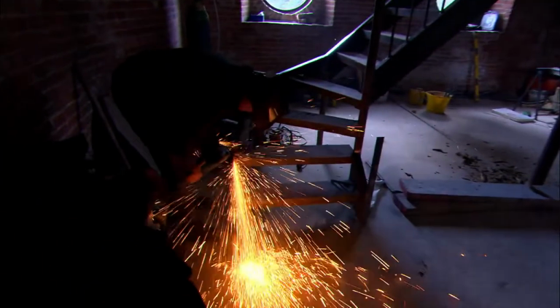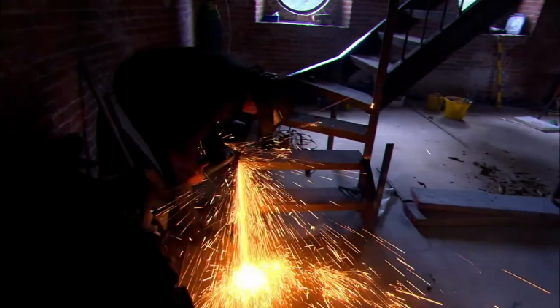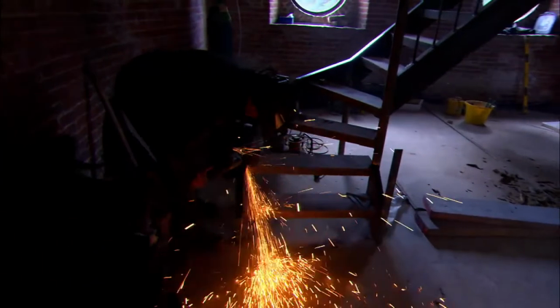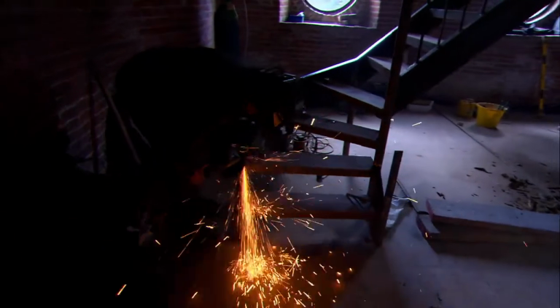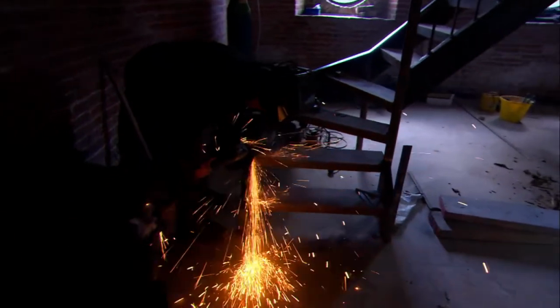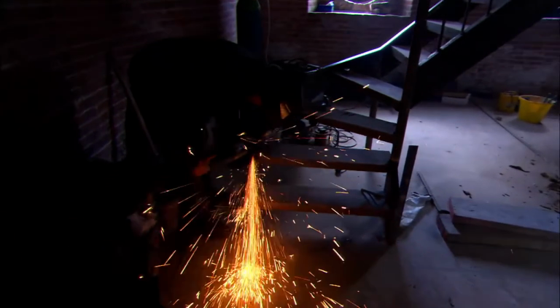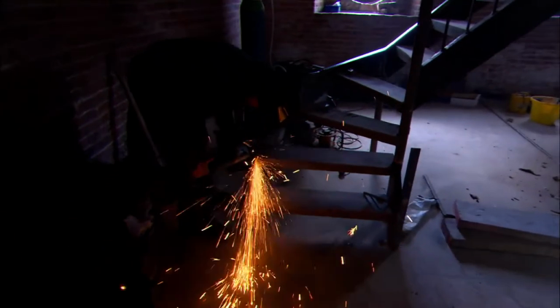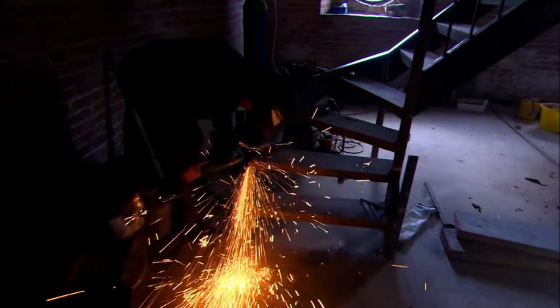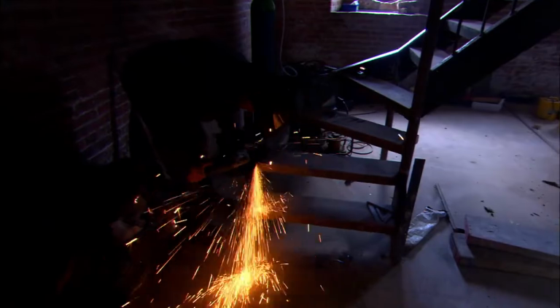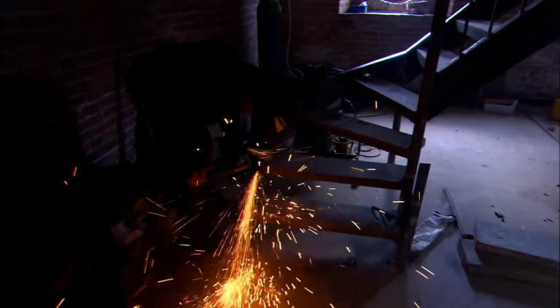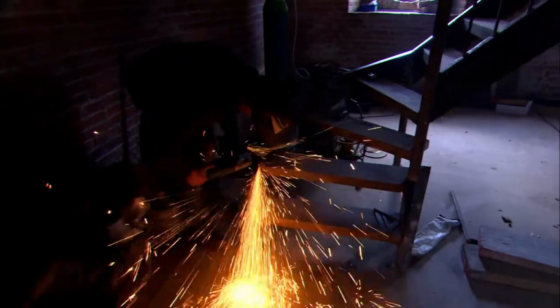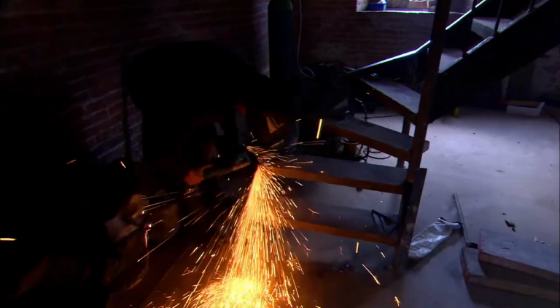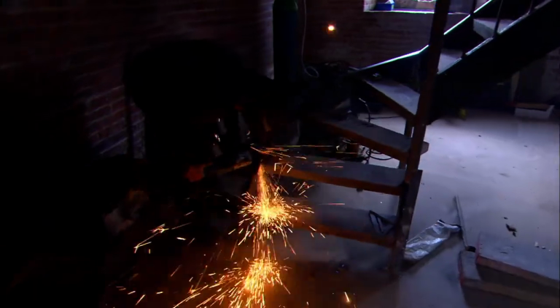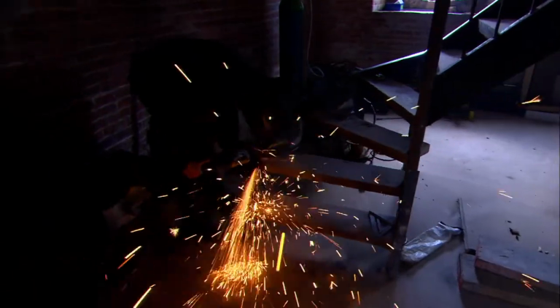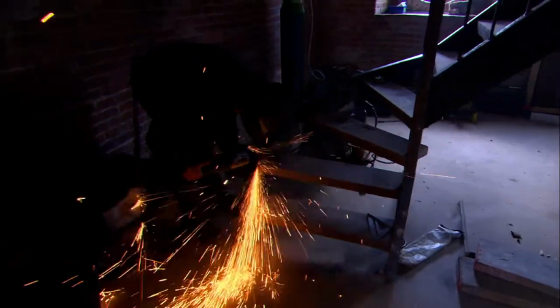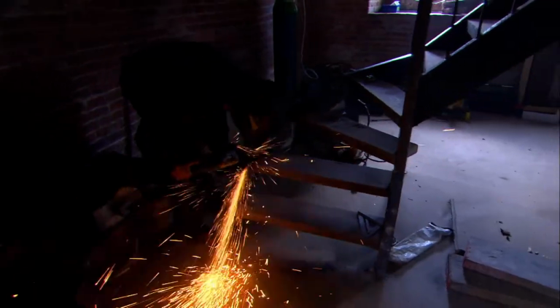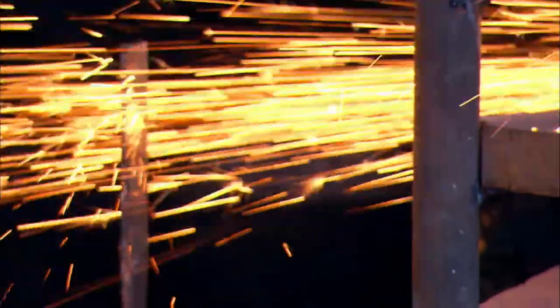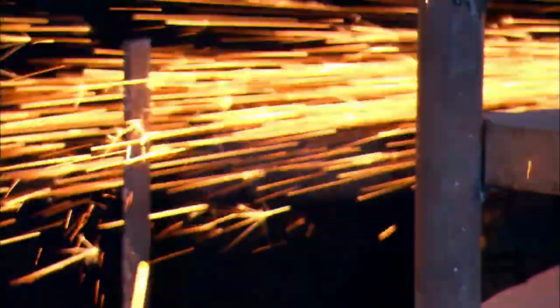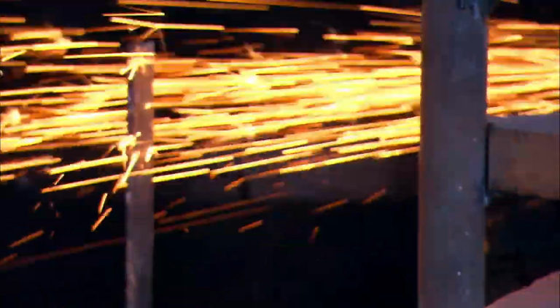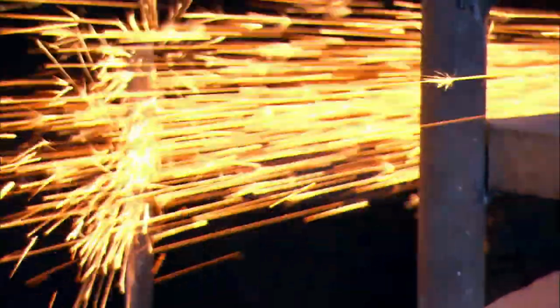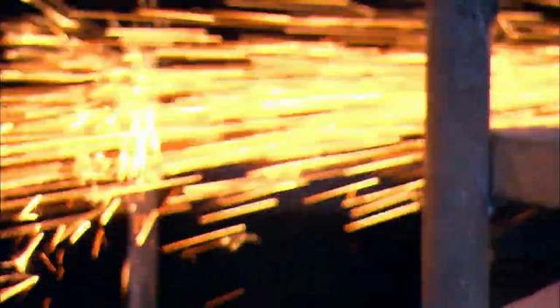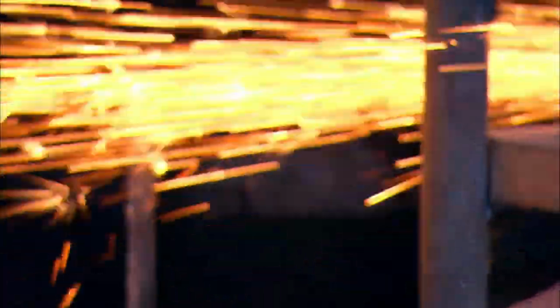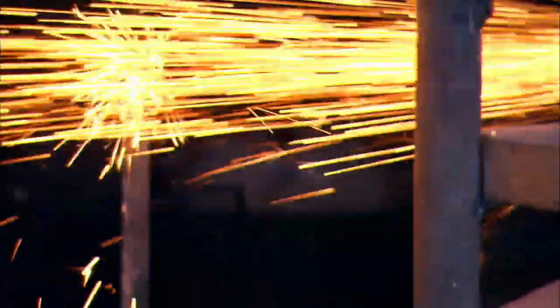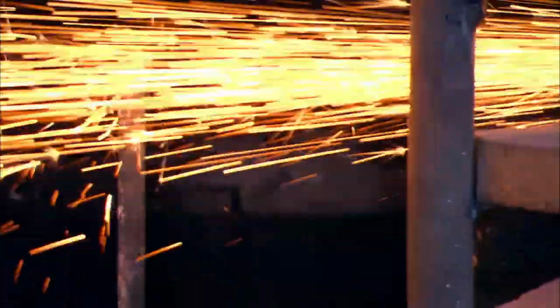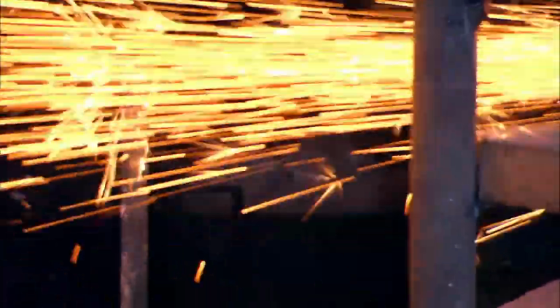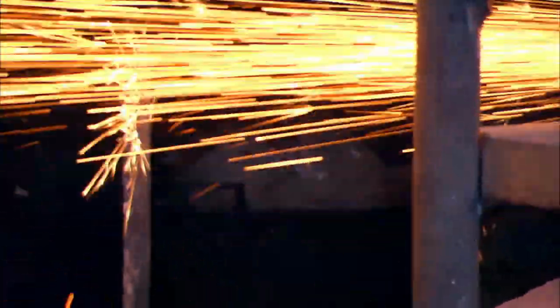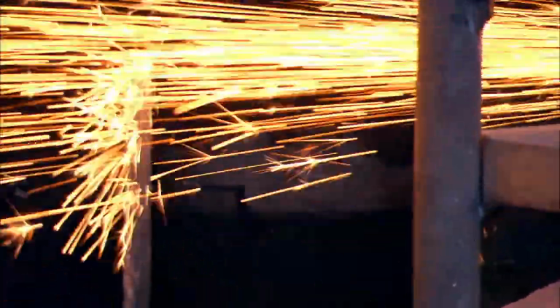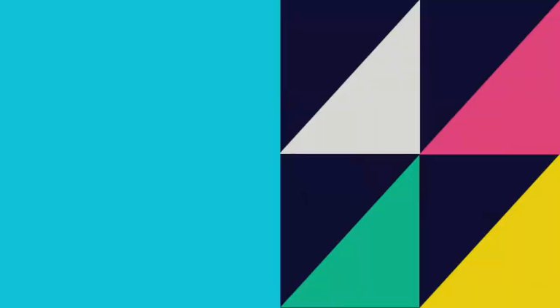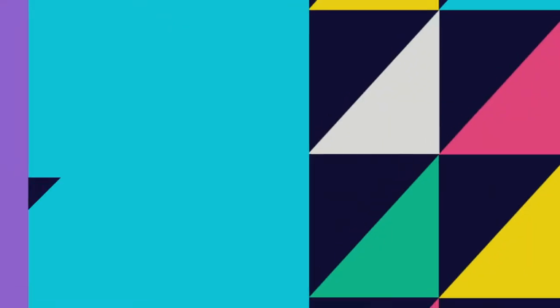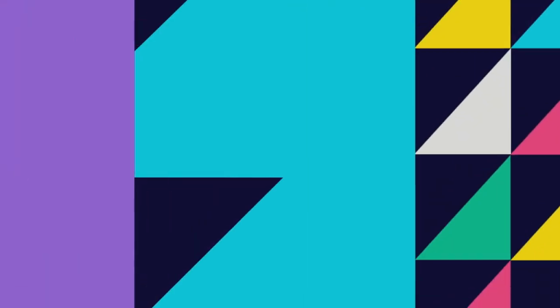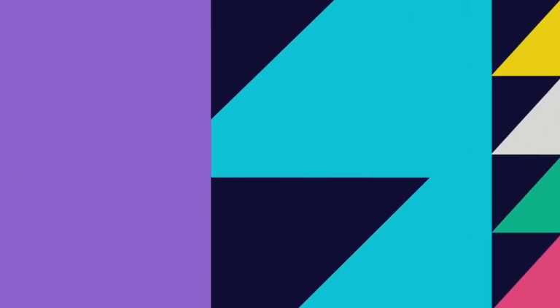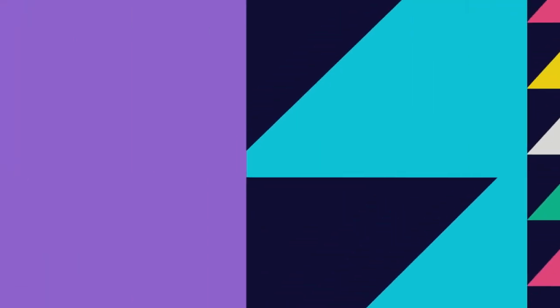Today they're fitting the bespoke metal staircase, which will lead from the living room up to their bedroom.